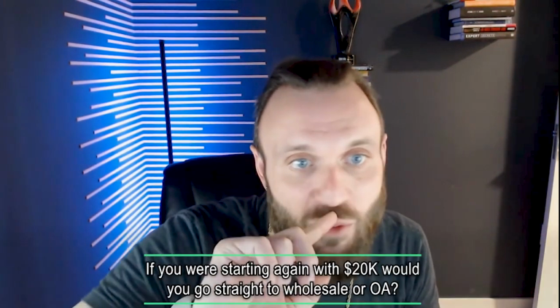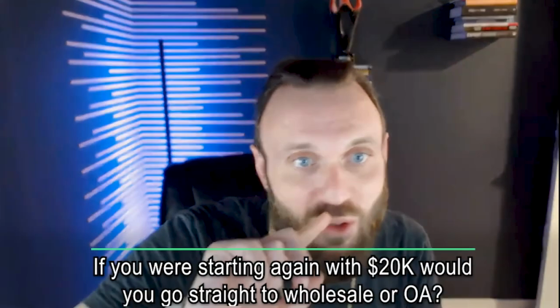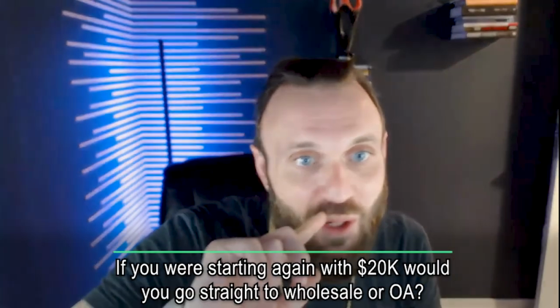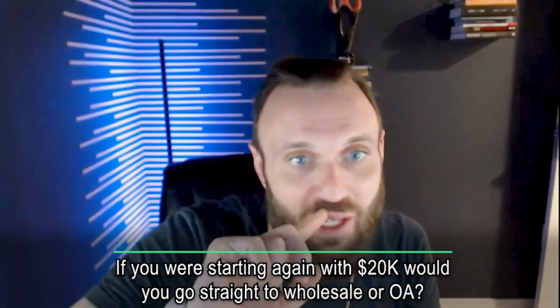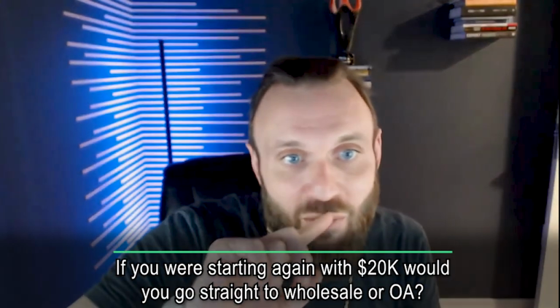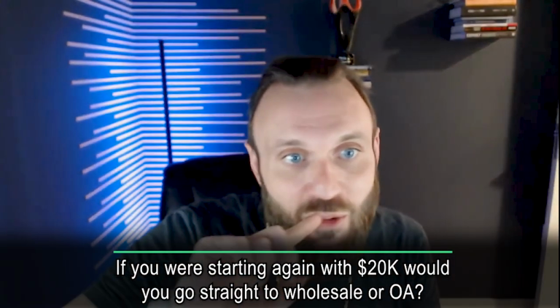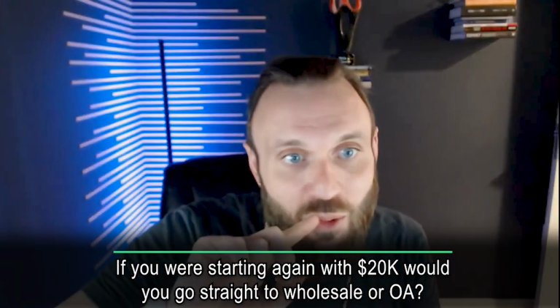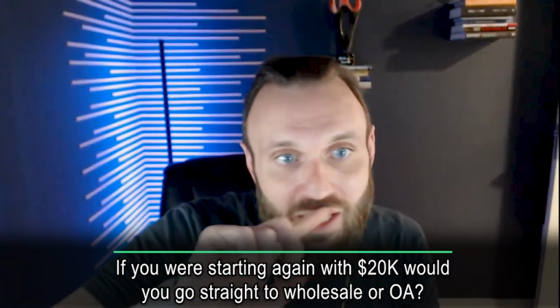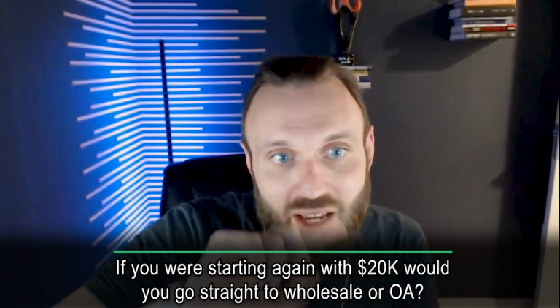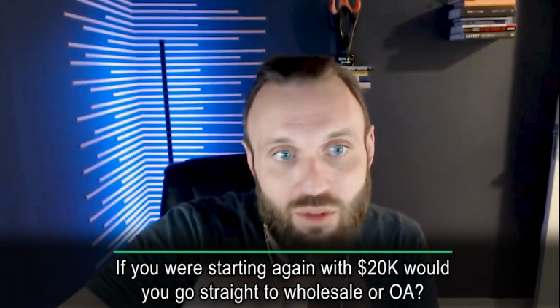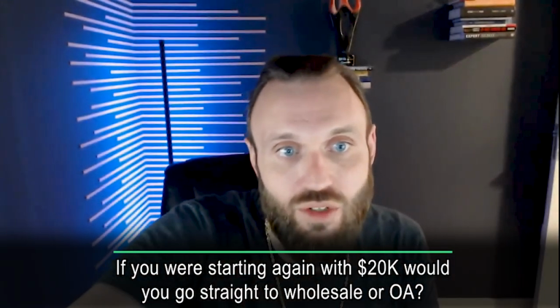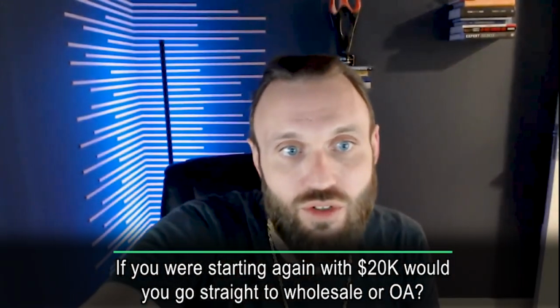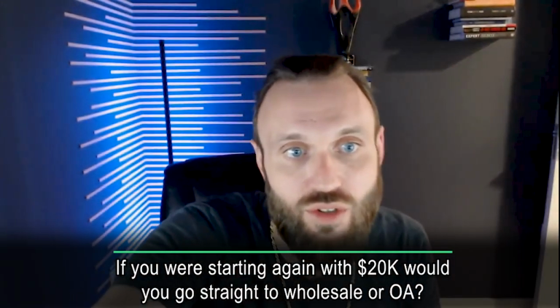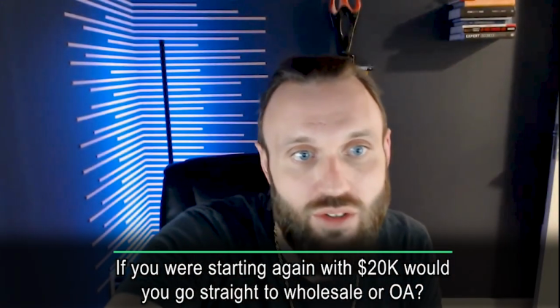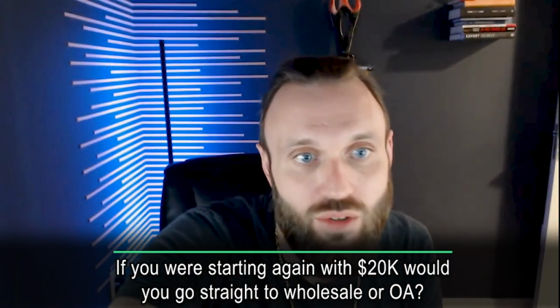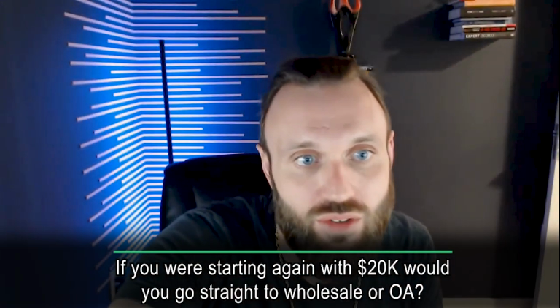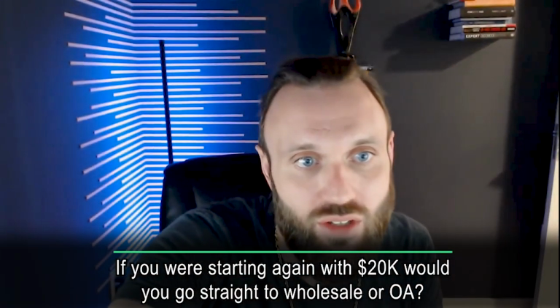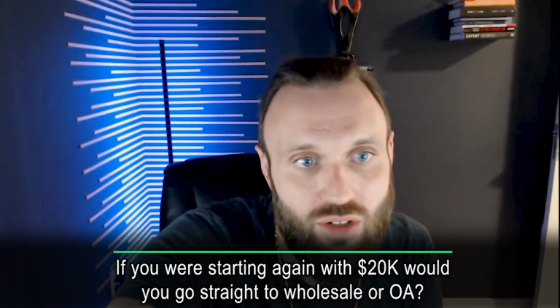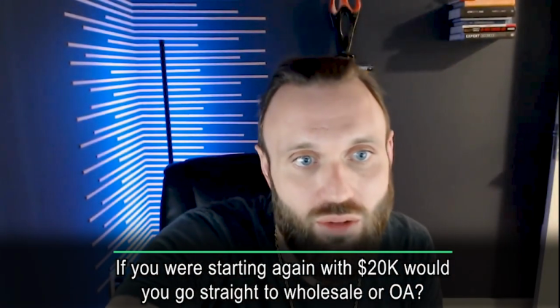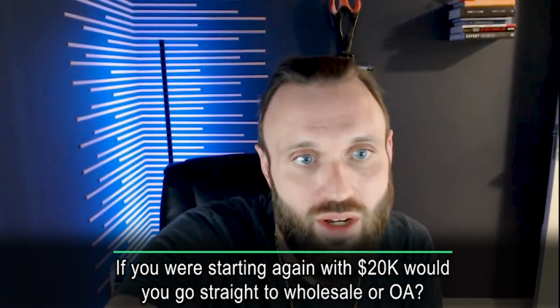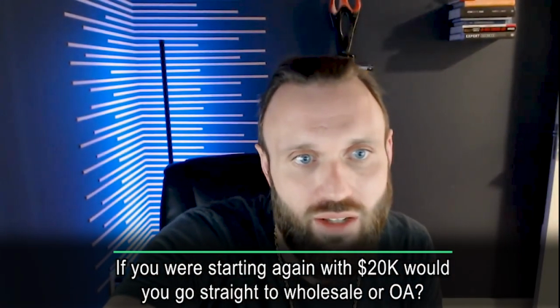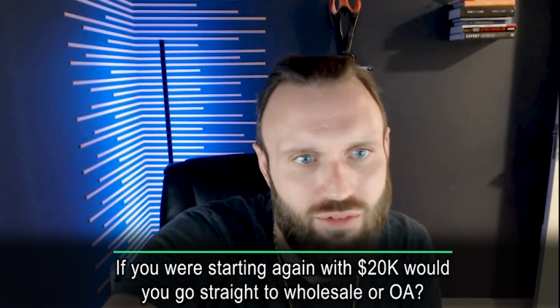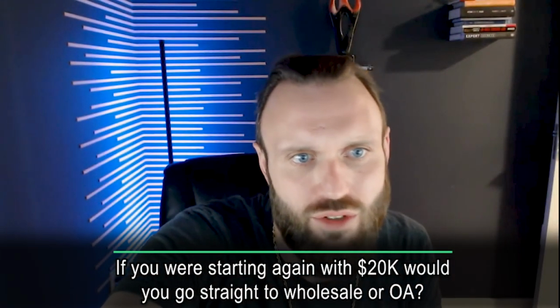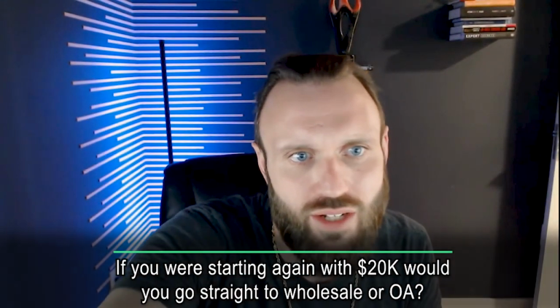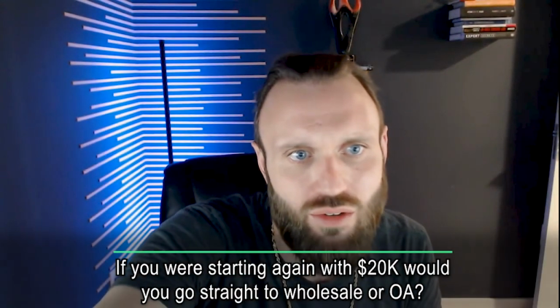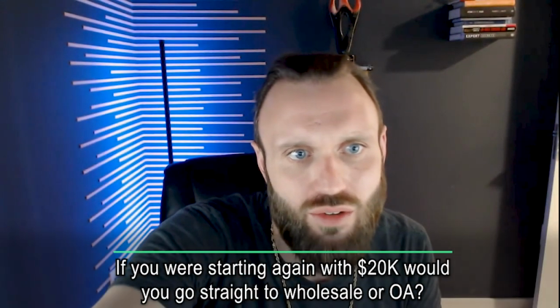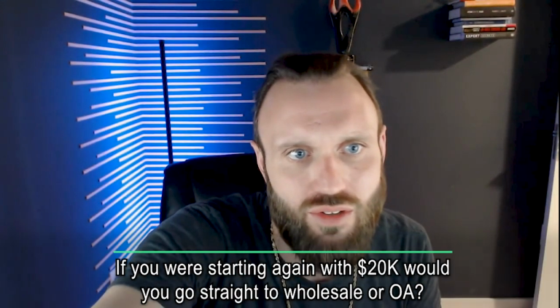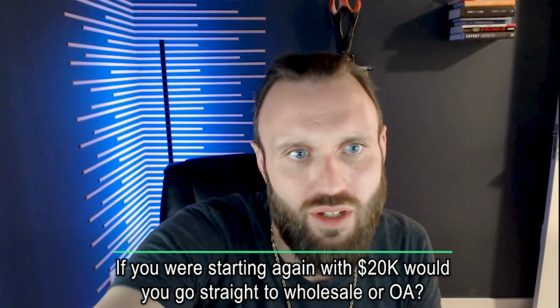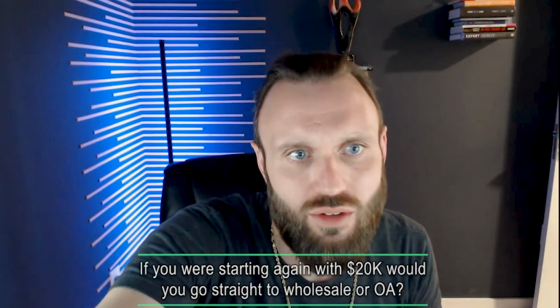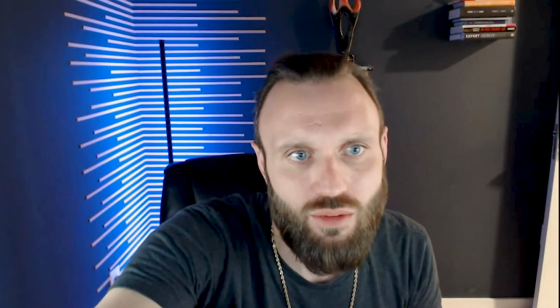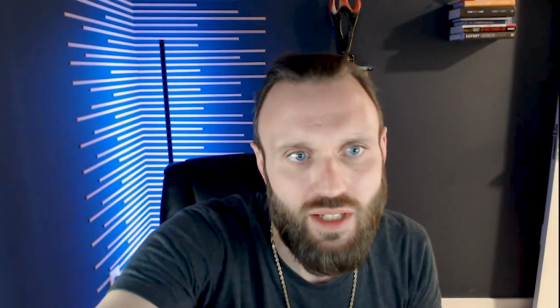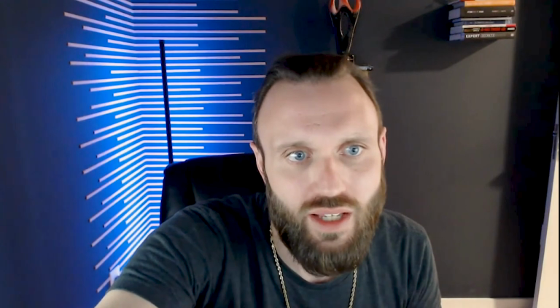If you were starting again with $20K, would you go straight to wholesale or OA? Straight to wholesale. $20K is a substantial amount of money.